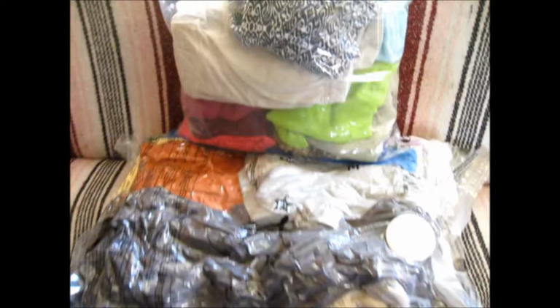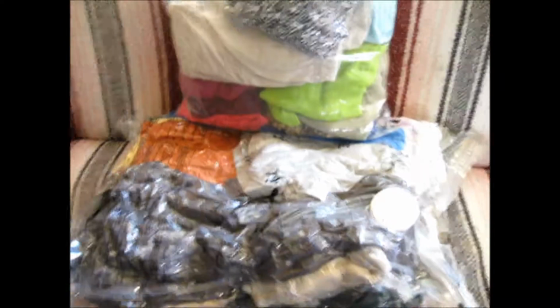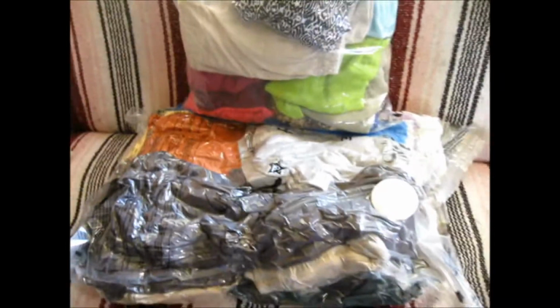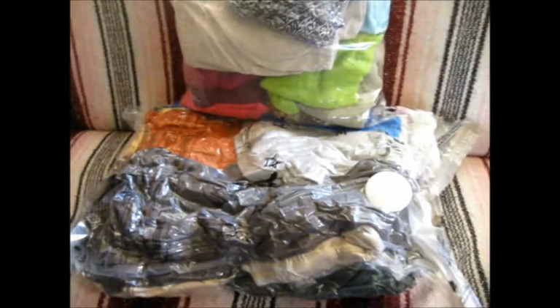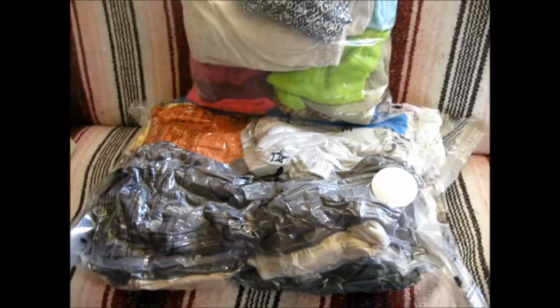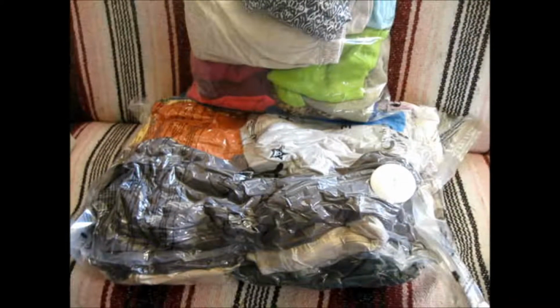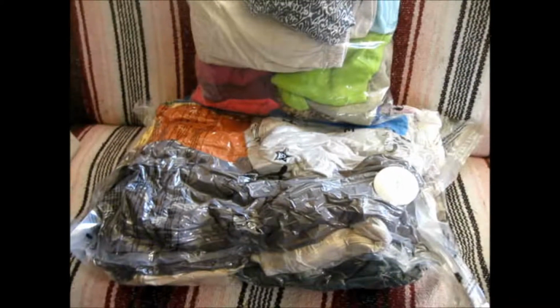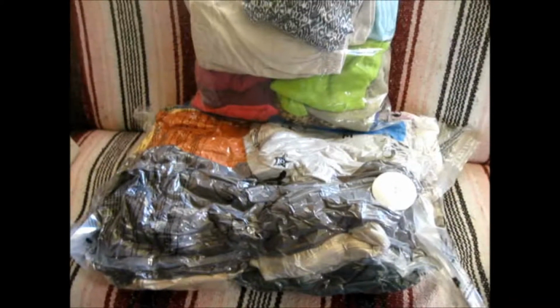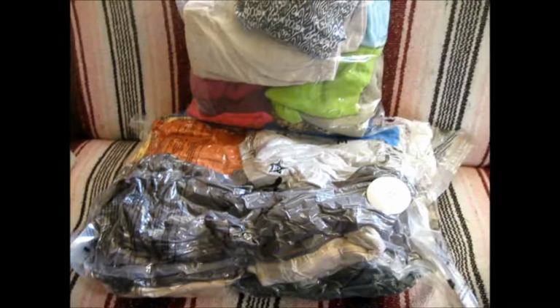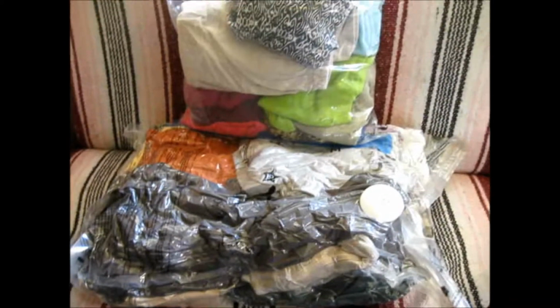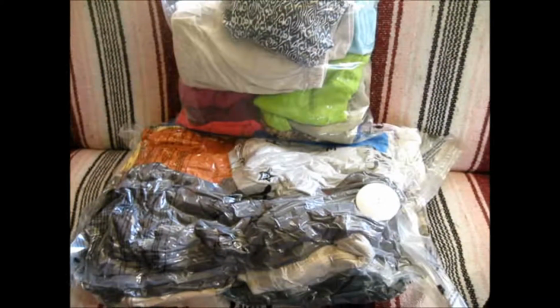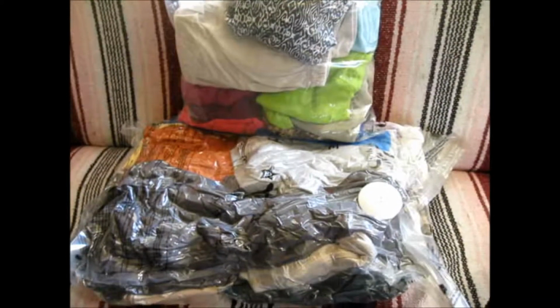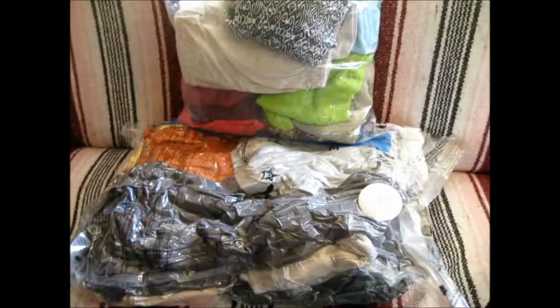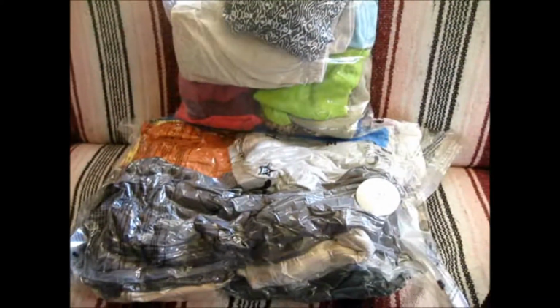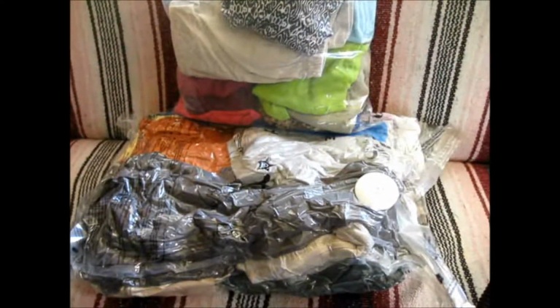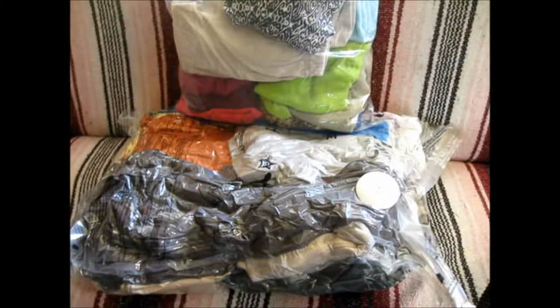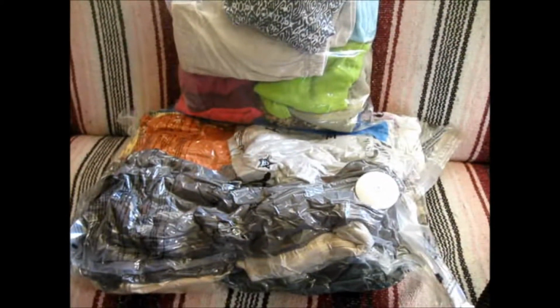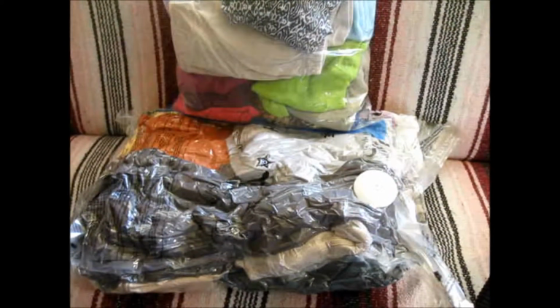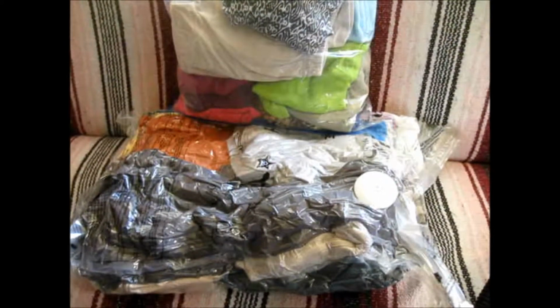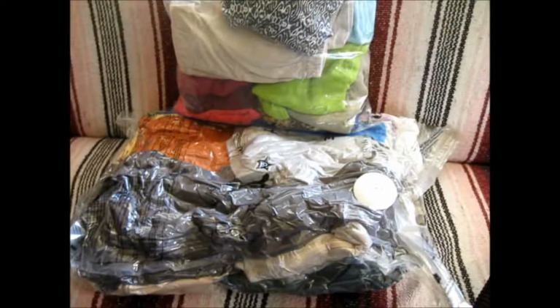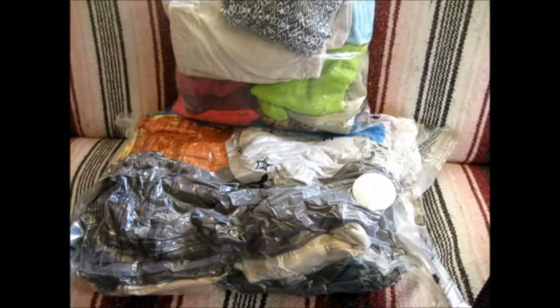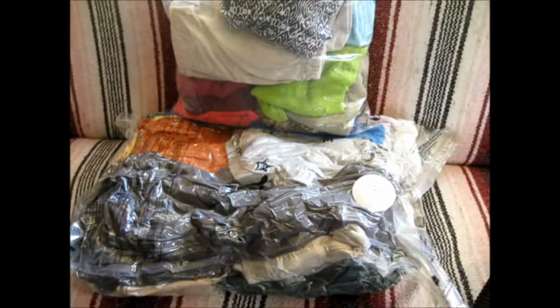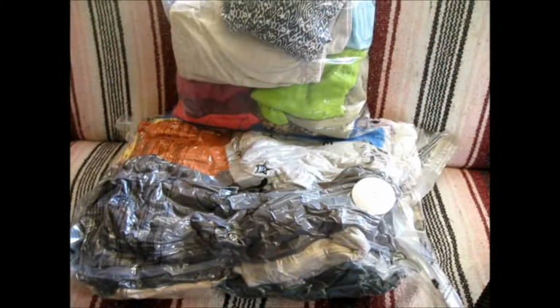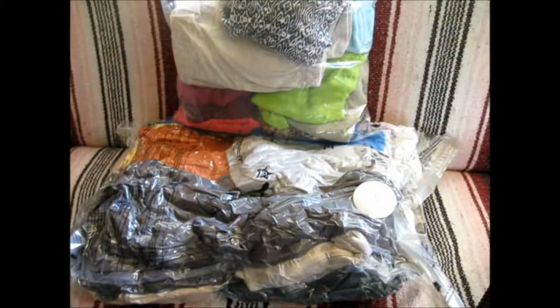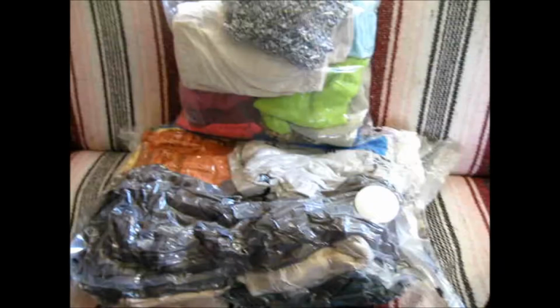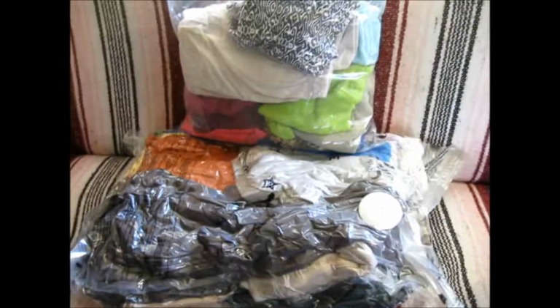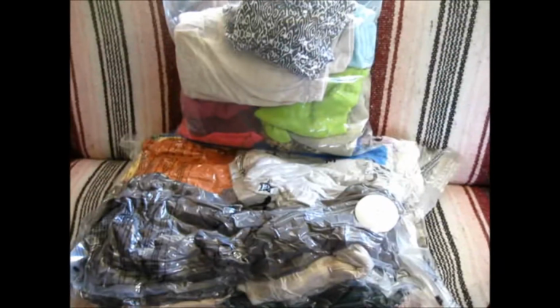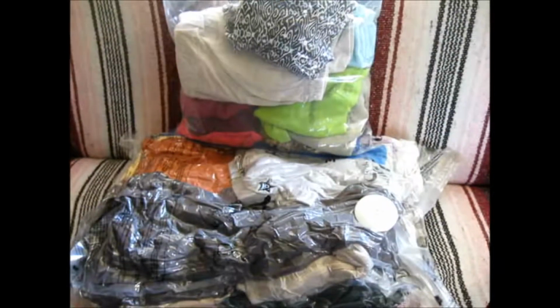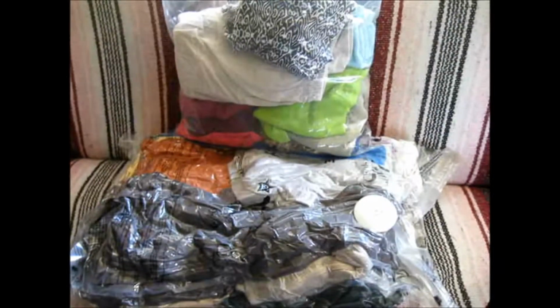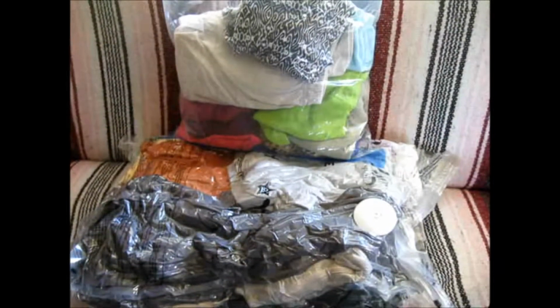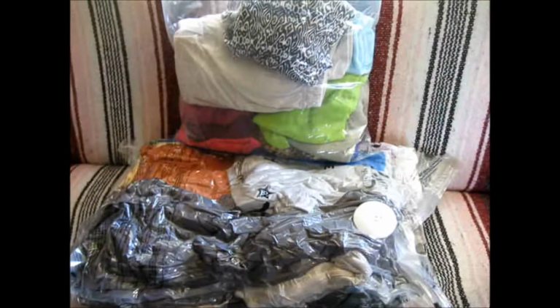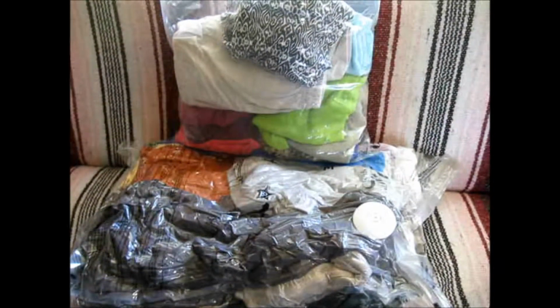So this is what you do when you live in a small RV and you need more space. See you later.